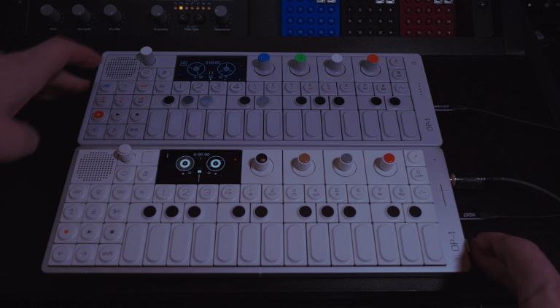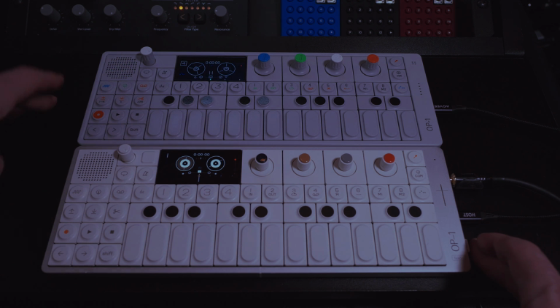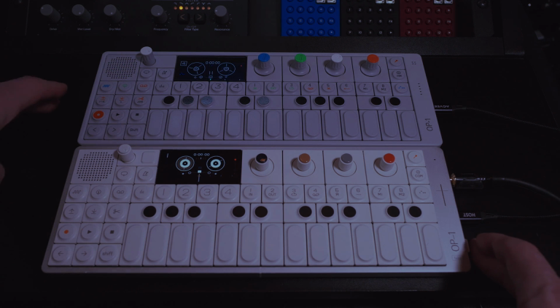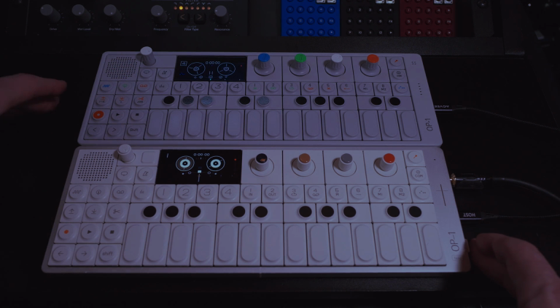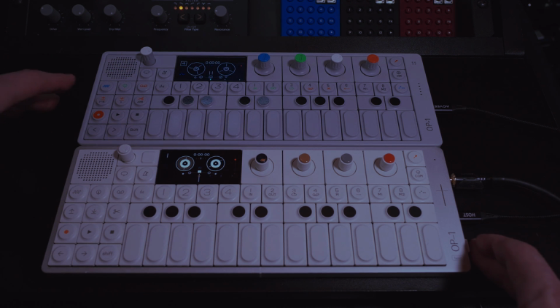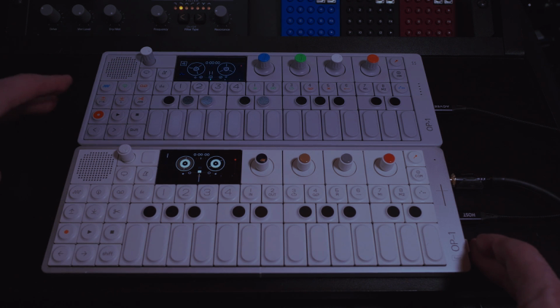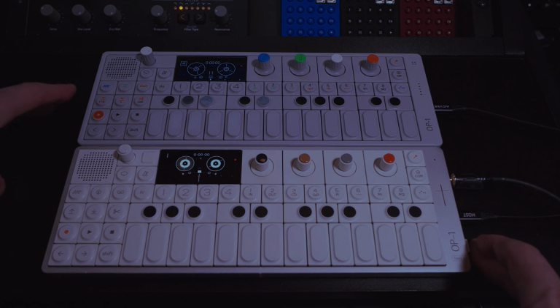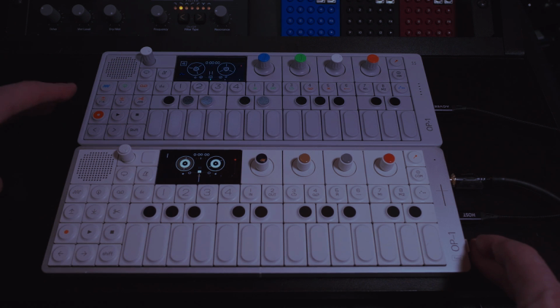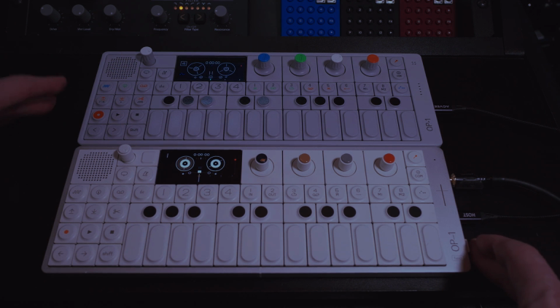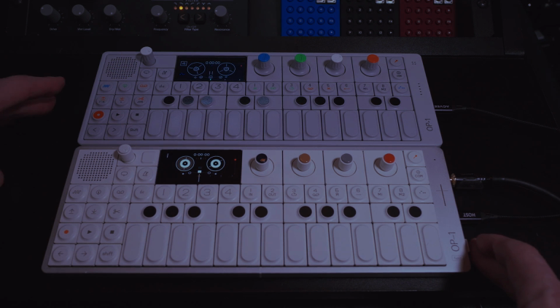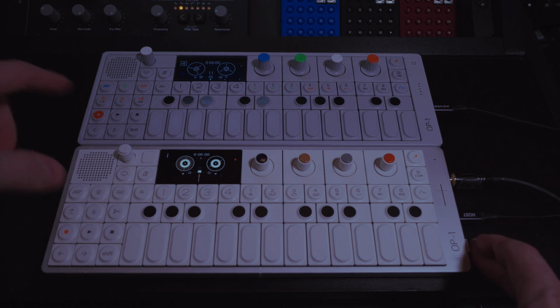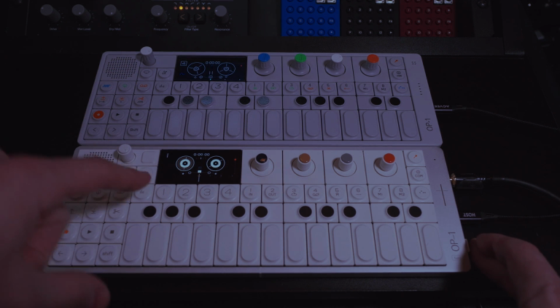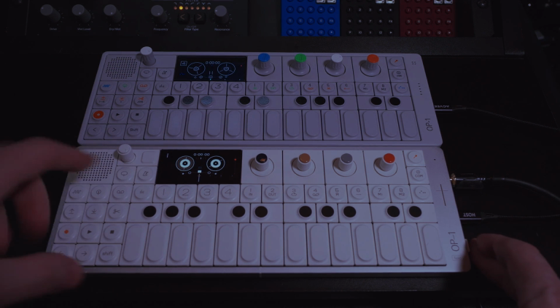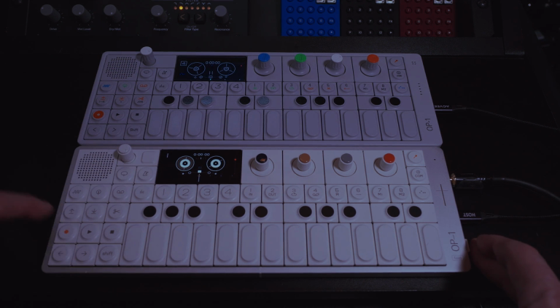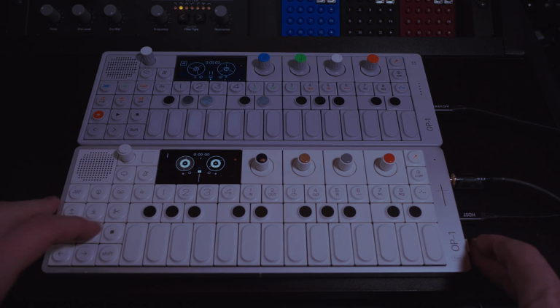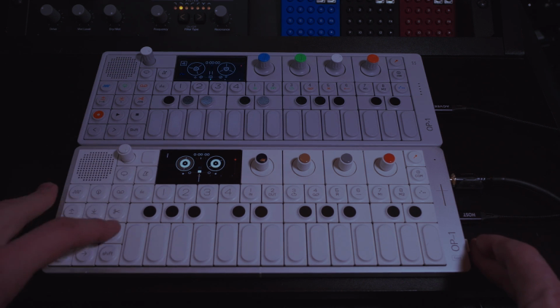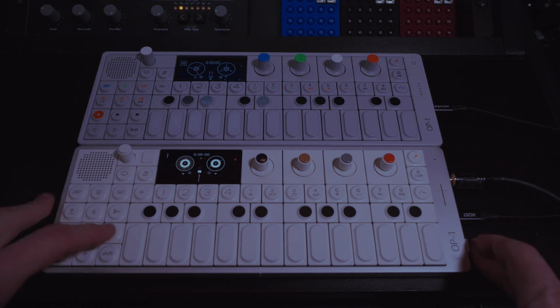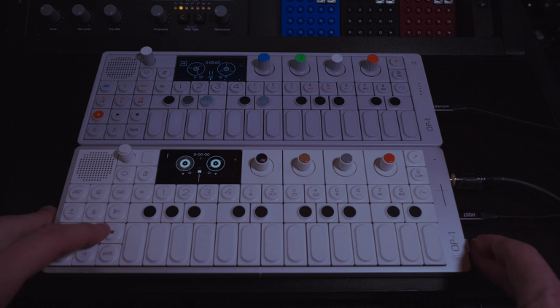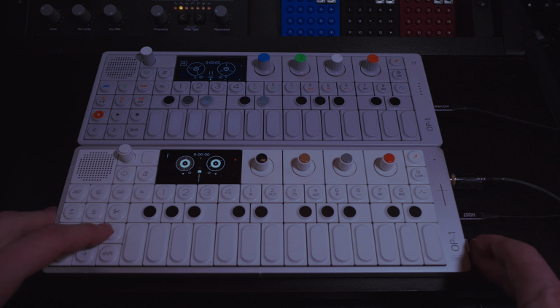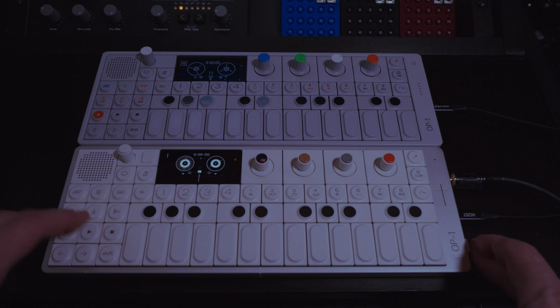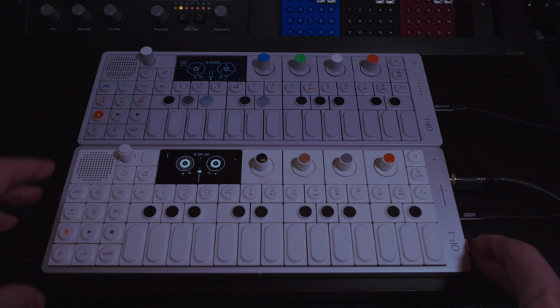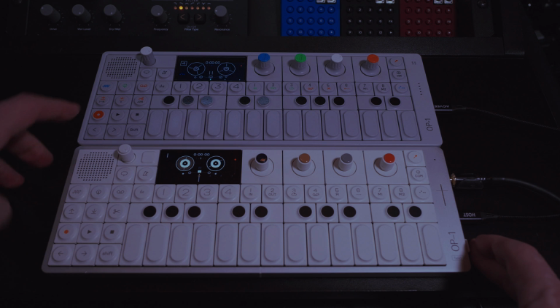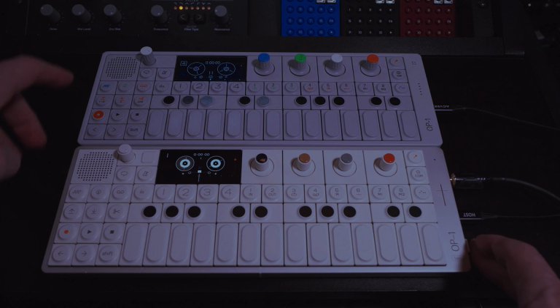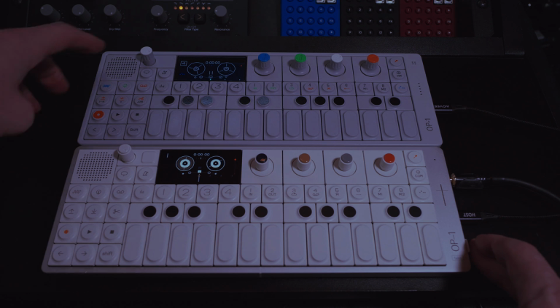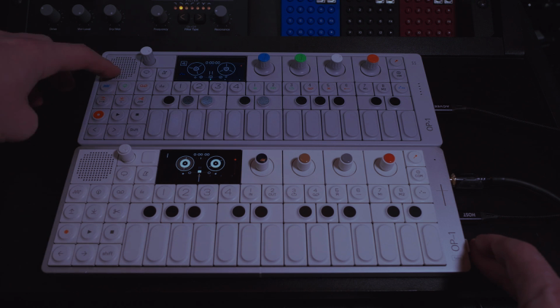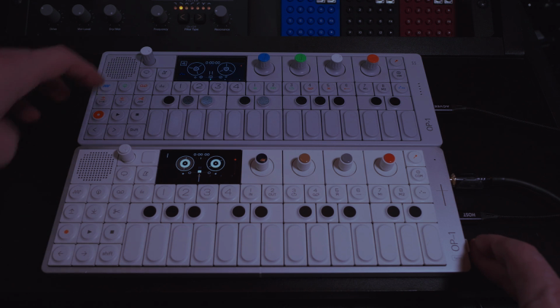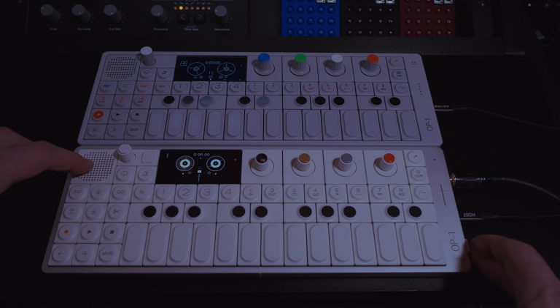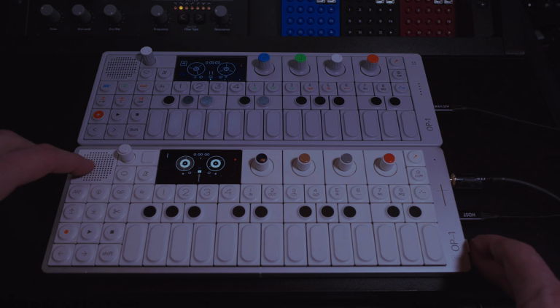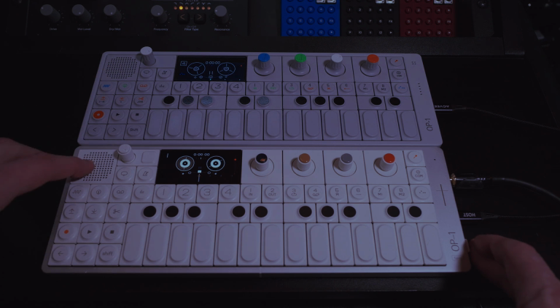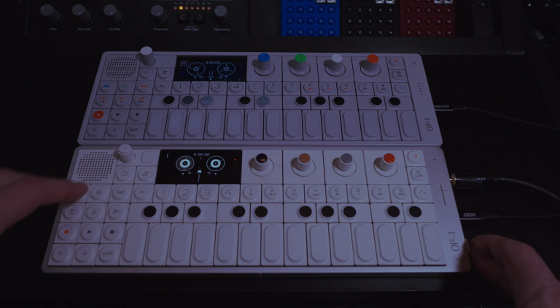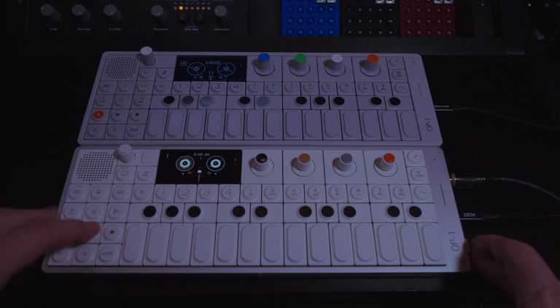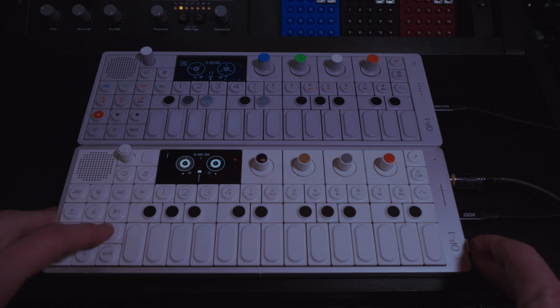I've got a loop on my OG1 and nothing on my Field. I'm going to hit Play and you'll hear the playthrough over USB.